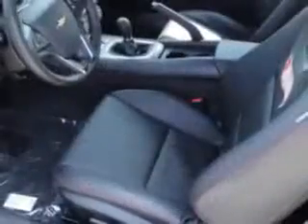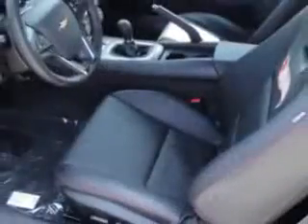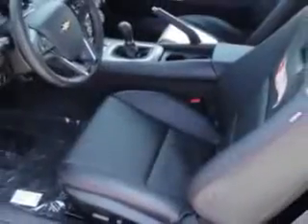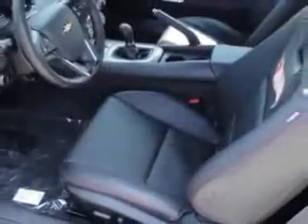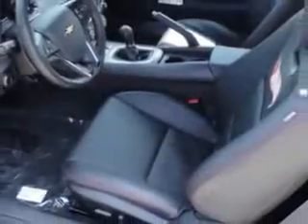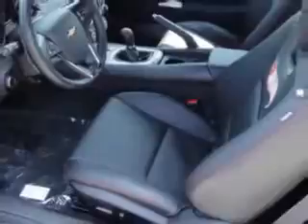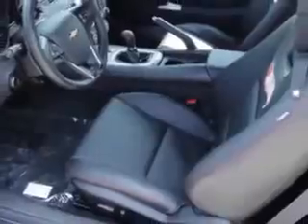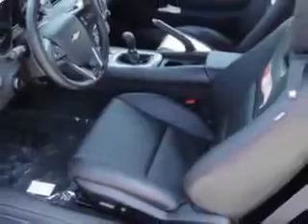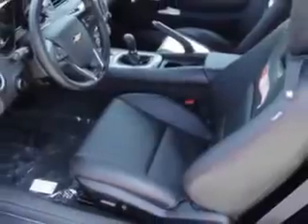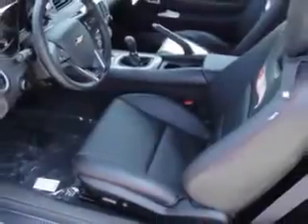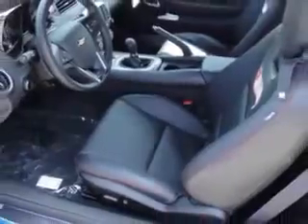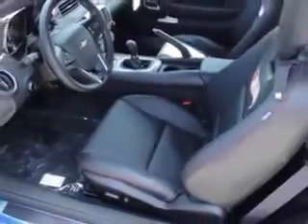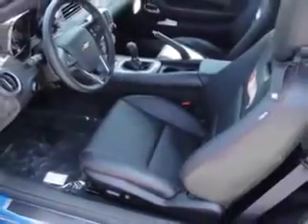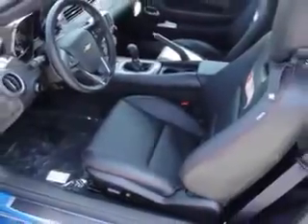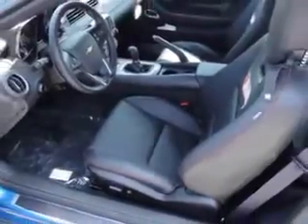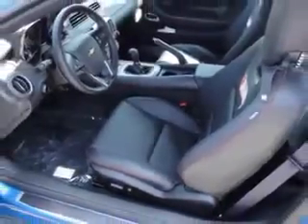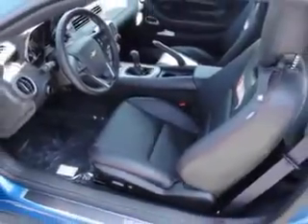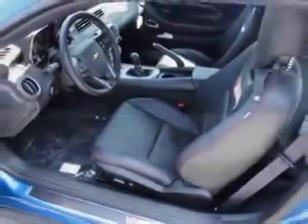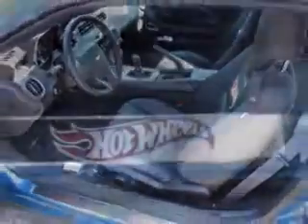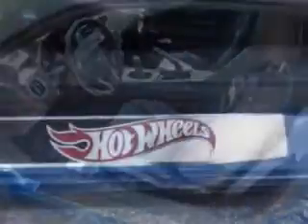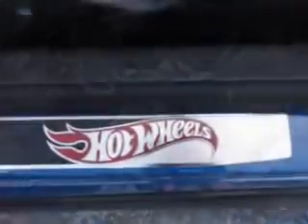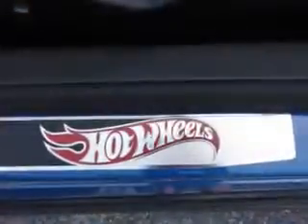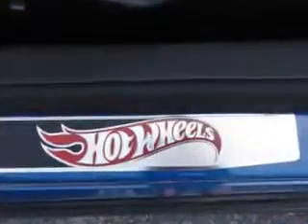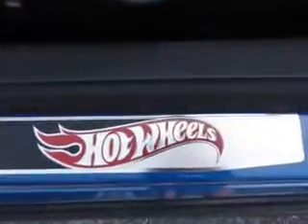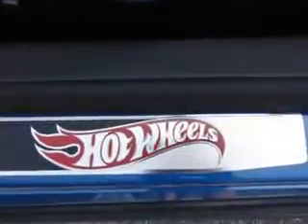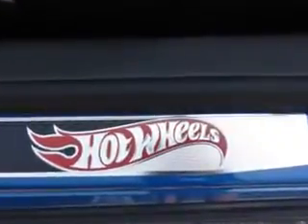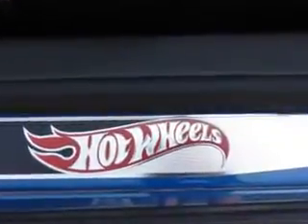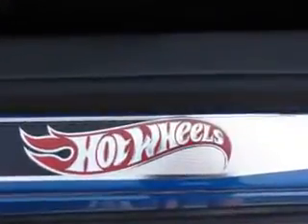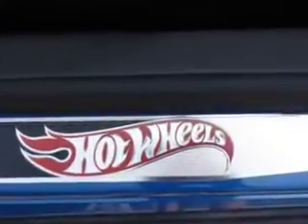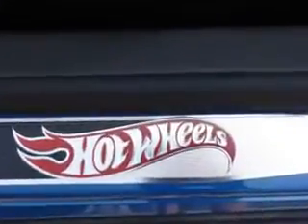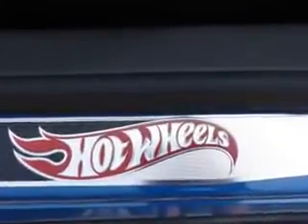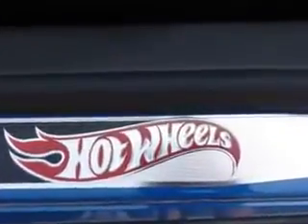Enjoy the drive and have peace of mind in this 2013 Chevrolet Camaro. See us at John Sauter of Ephrata today.